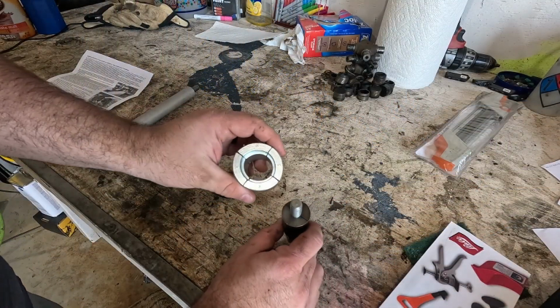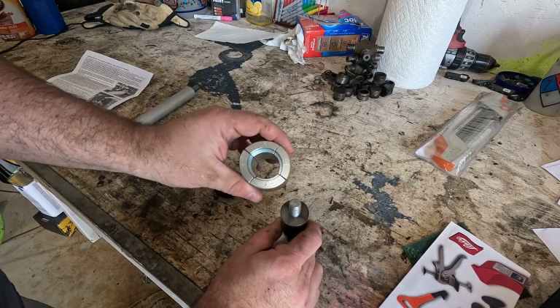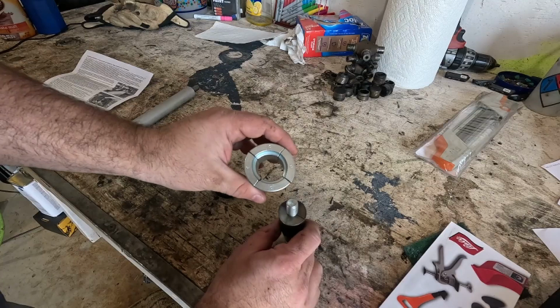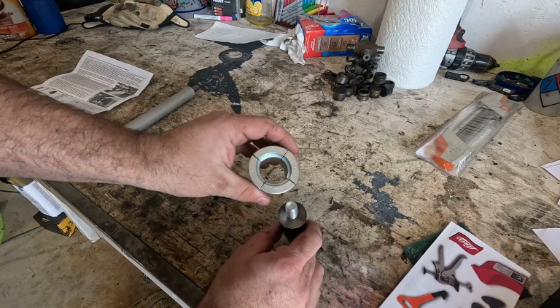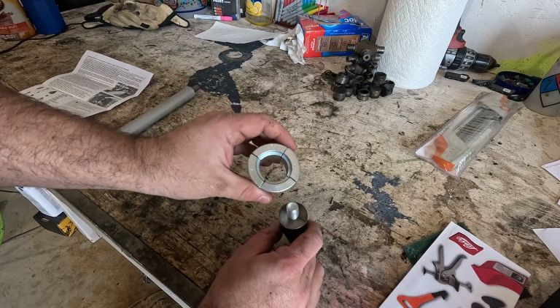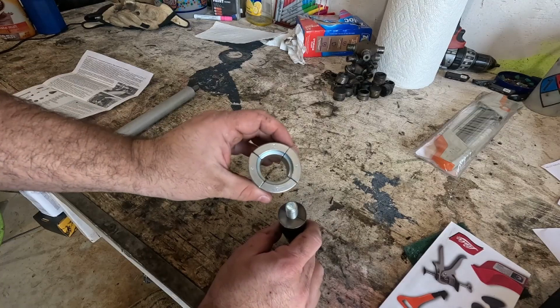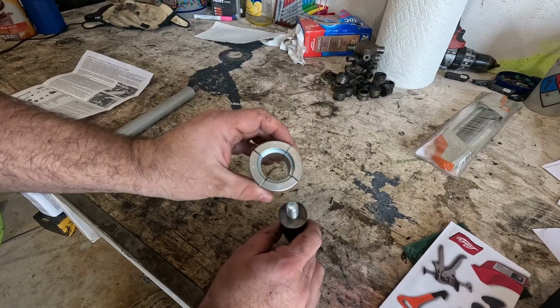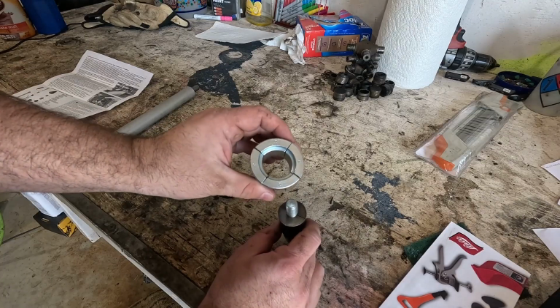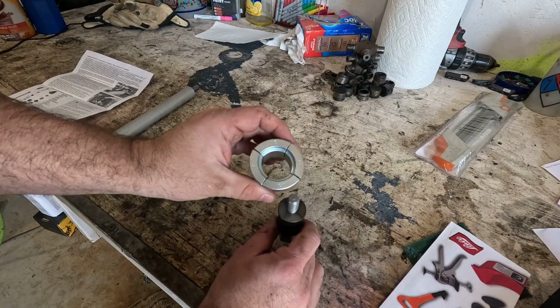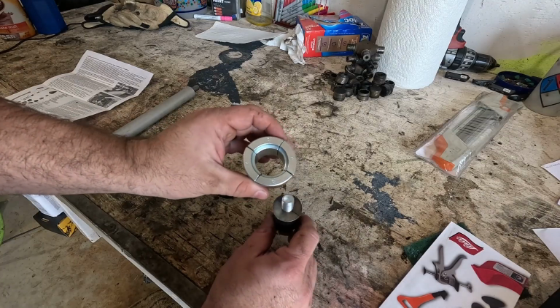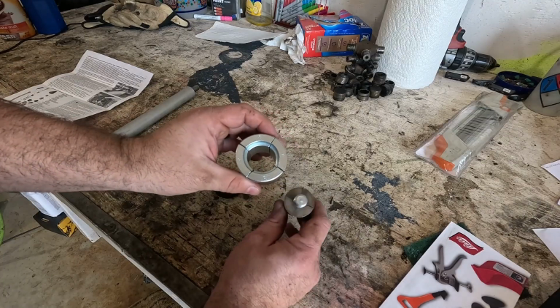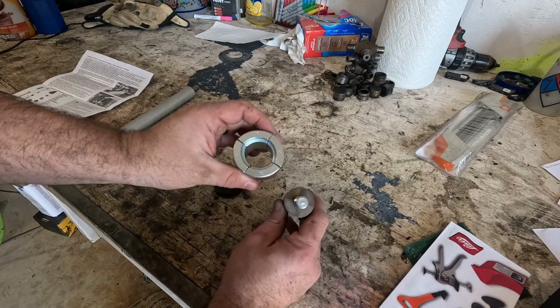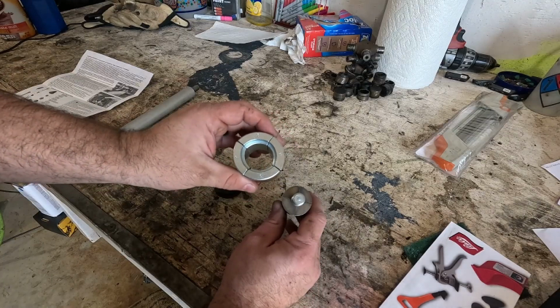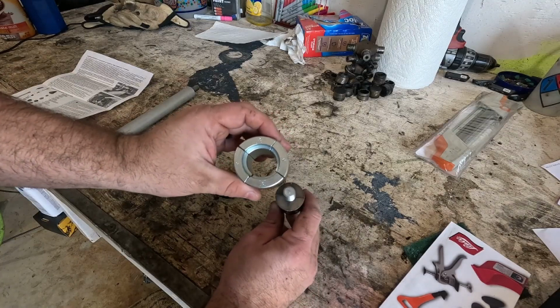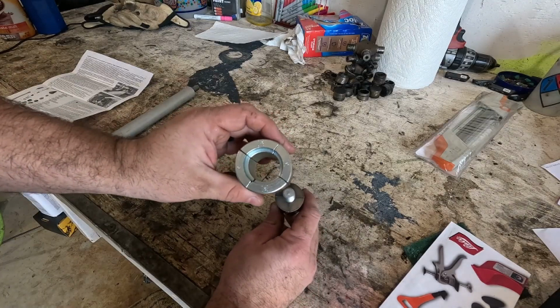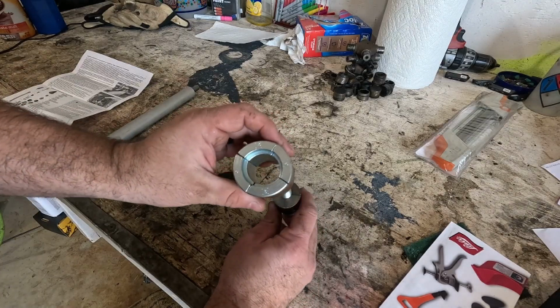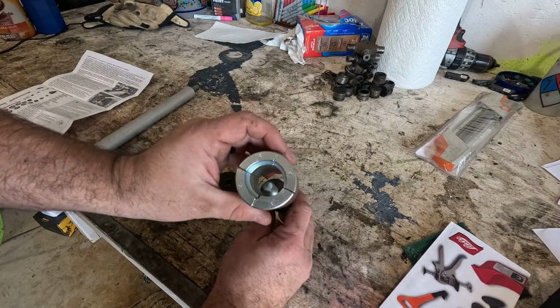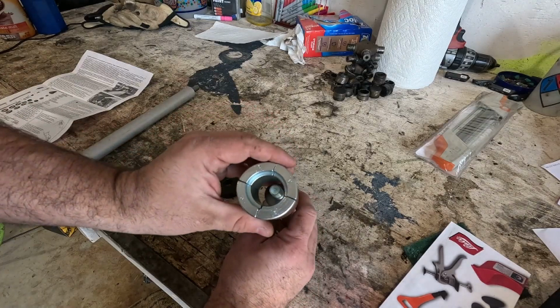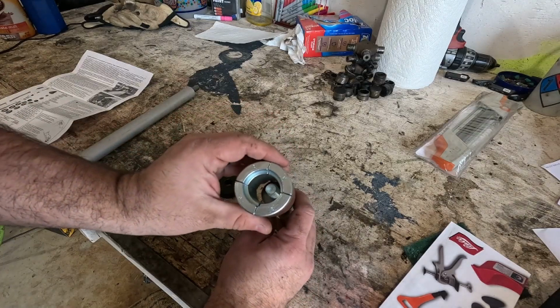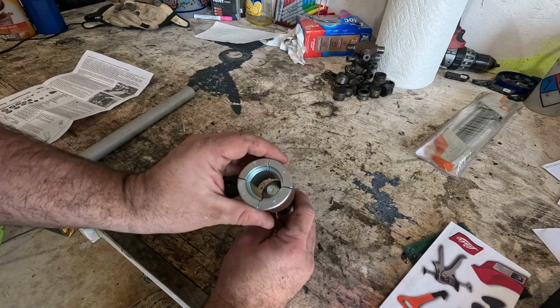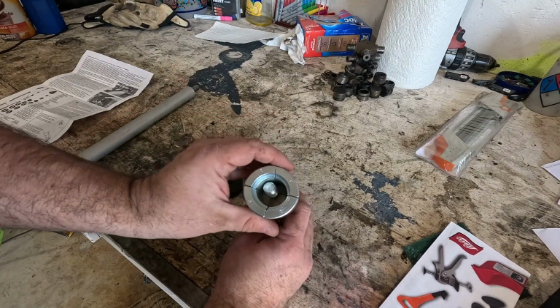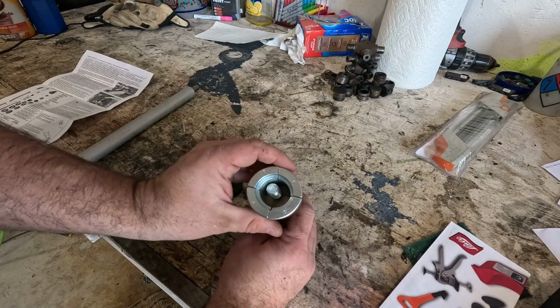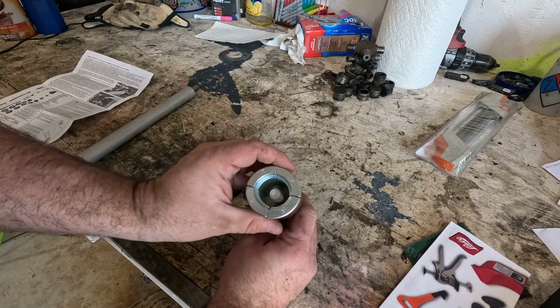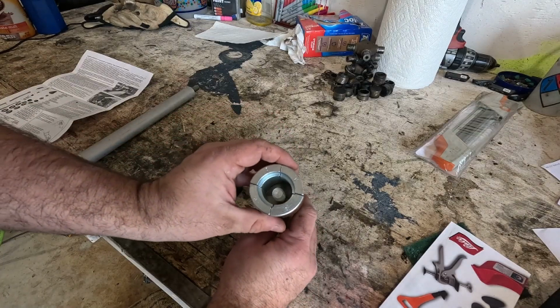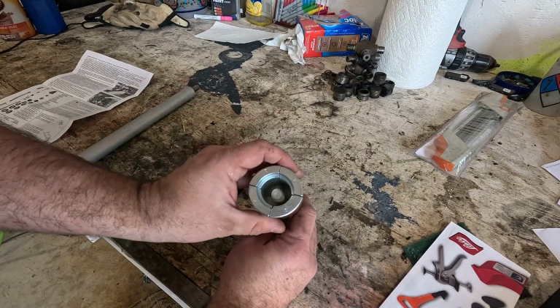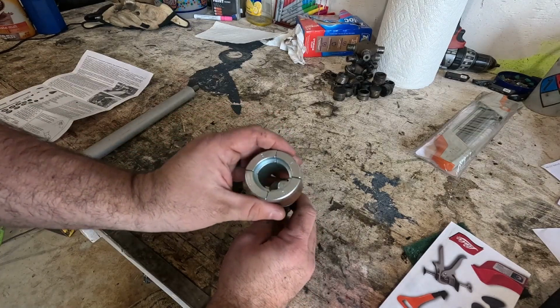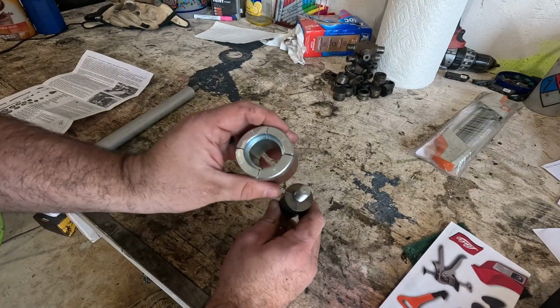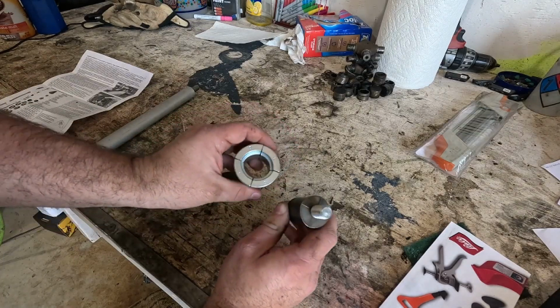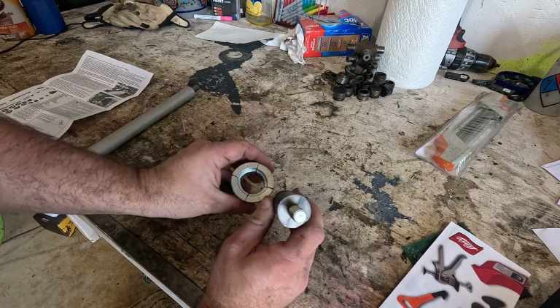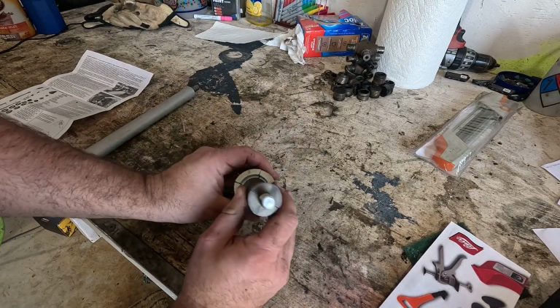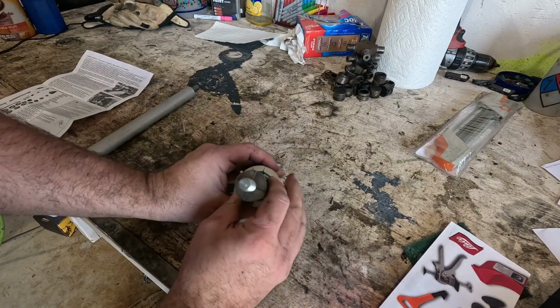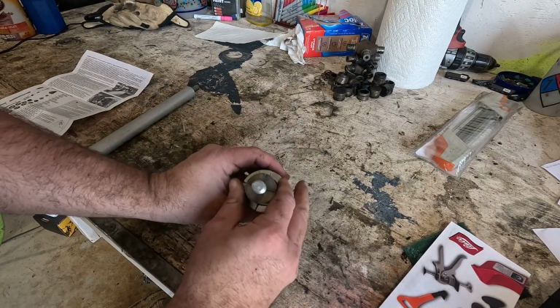When I finally got around to working on this engine, the next step was to assemble the cam bearing puller.